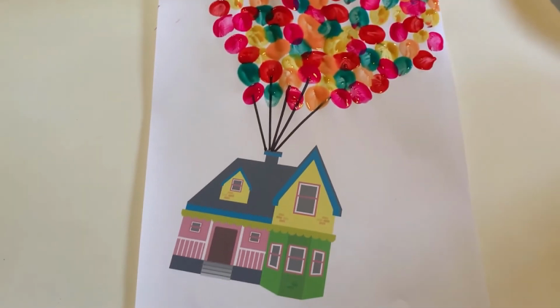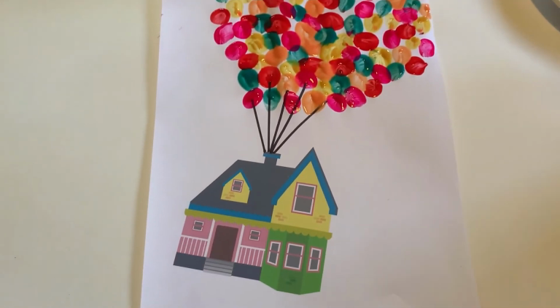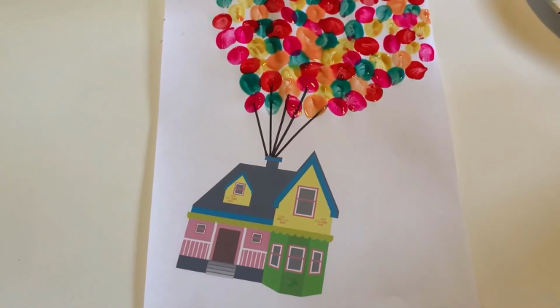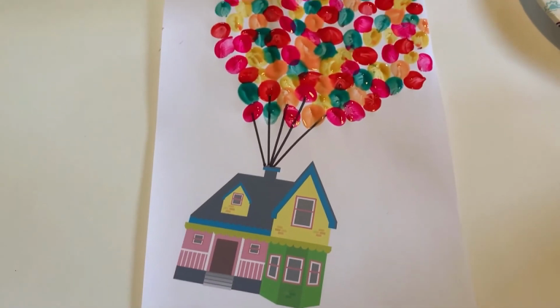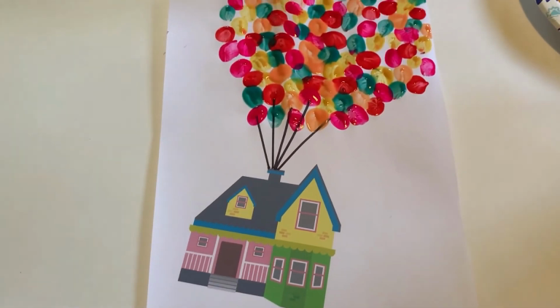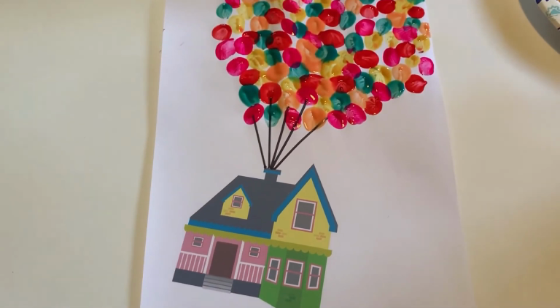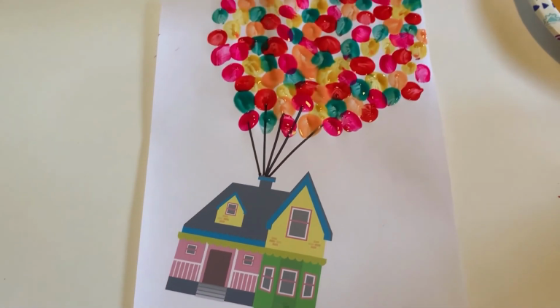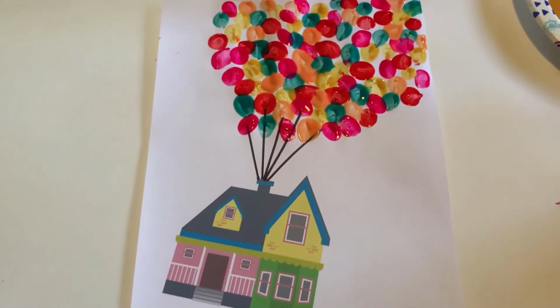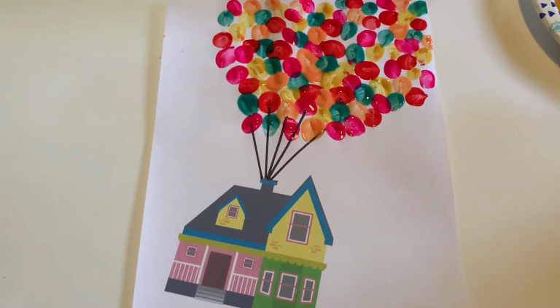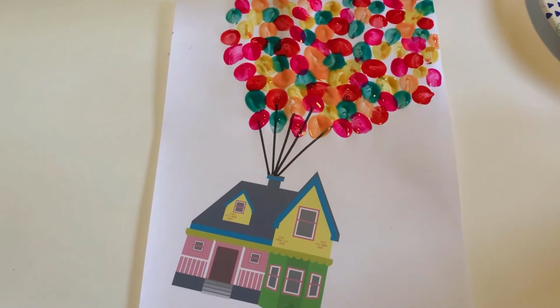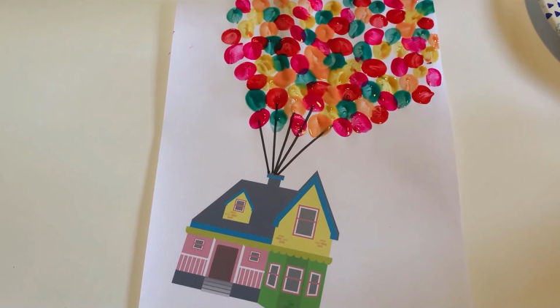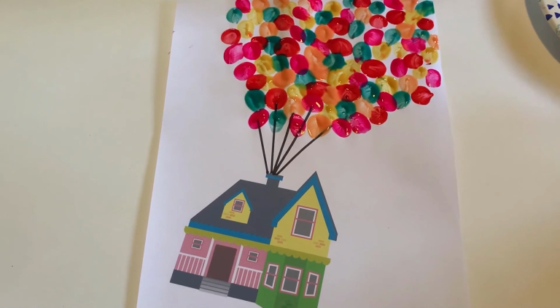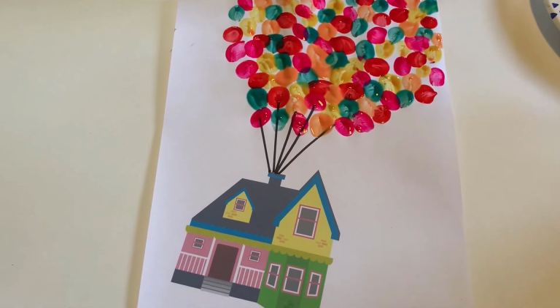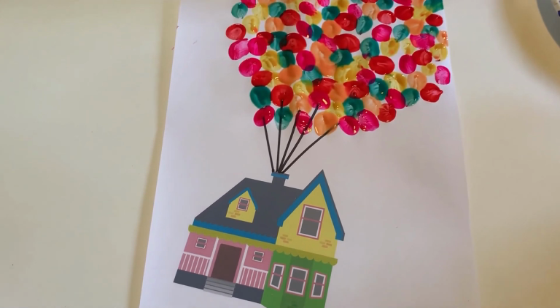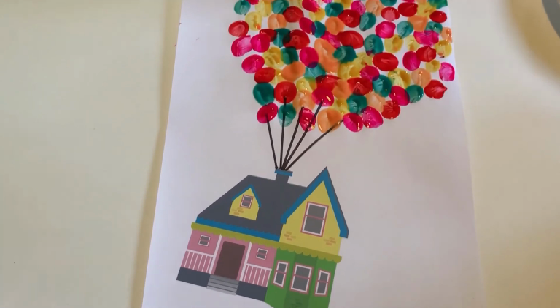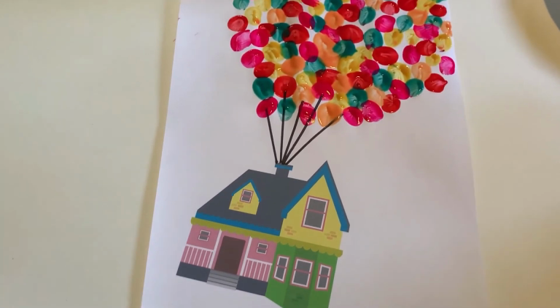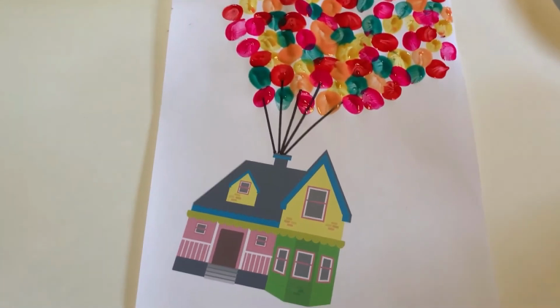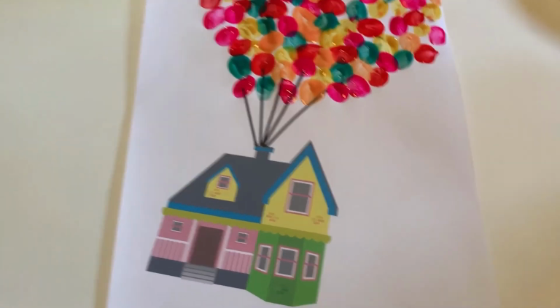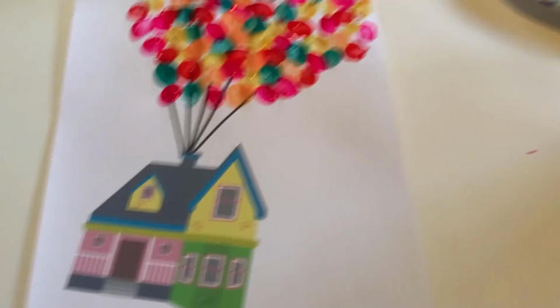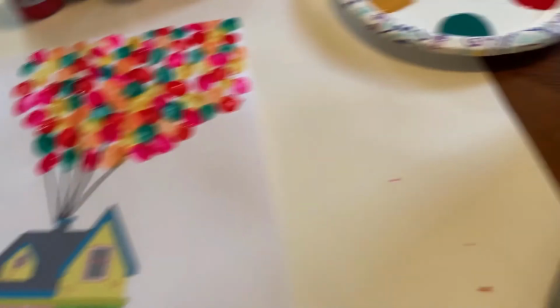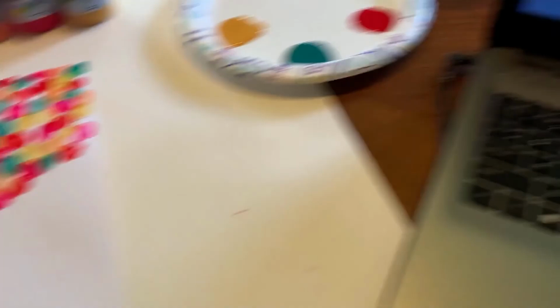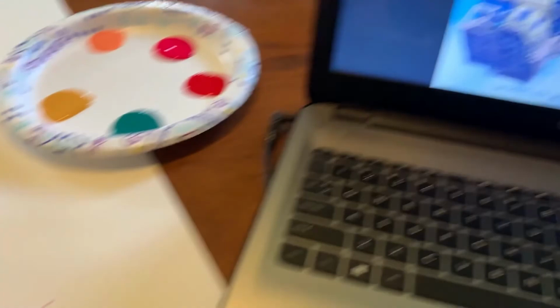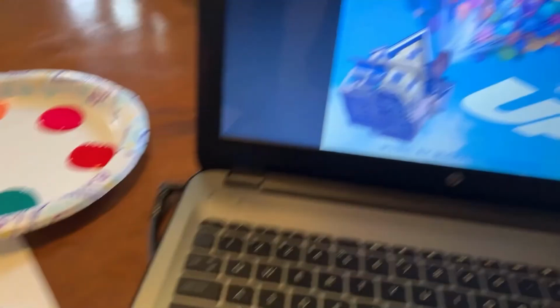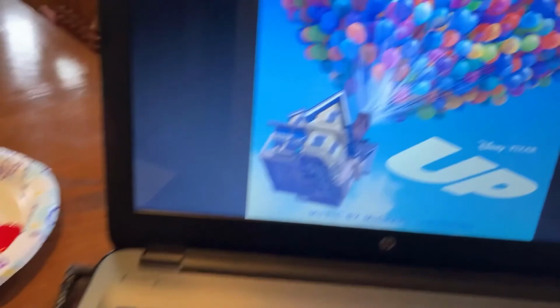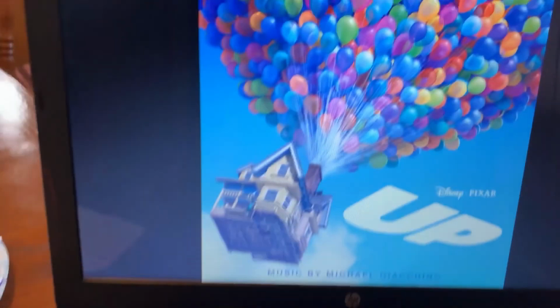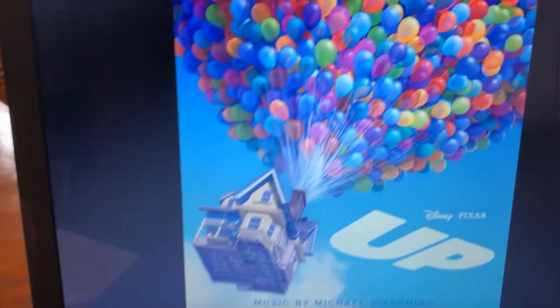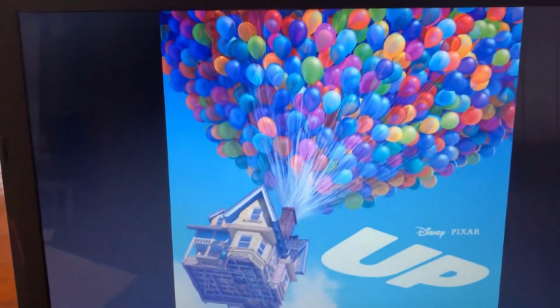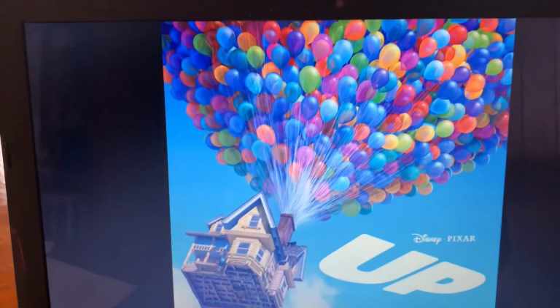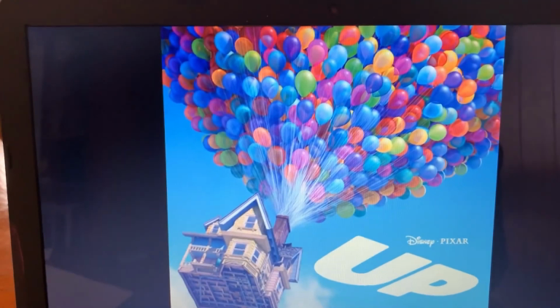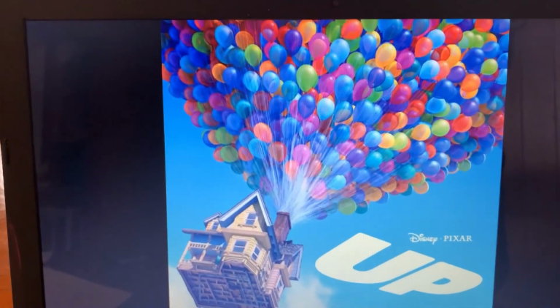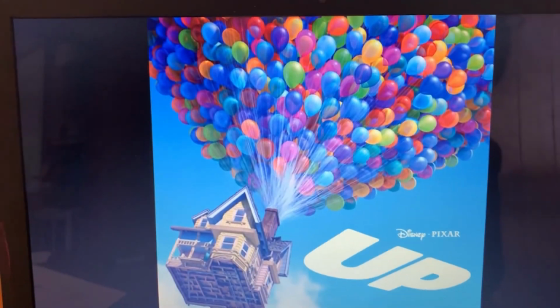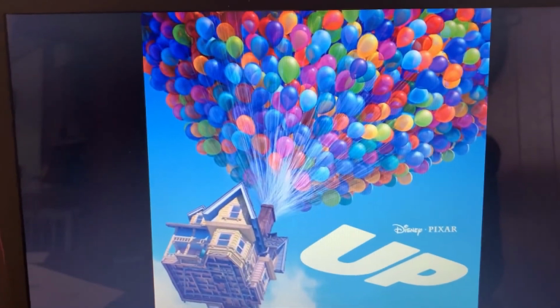Here's the finished product, y'all! I hope you had fun doing this activity, and I'll see you next week for week five.